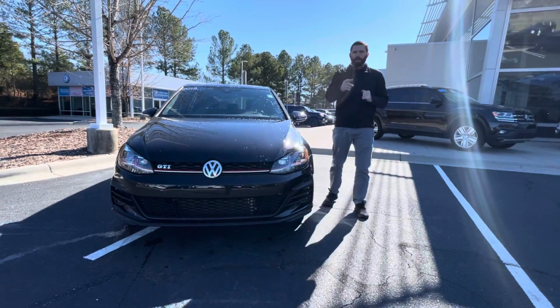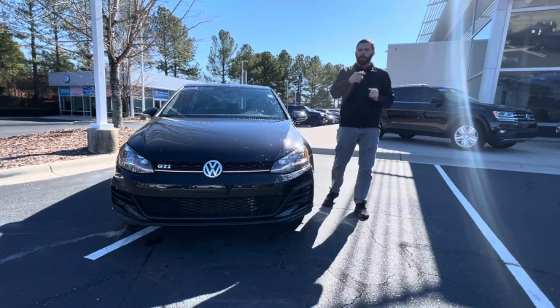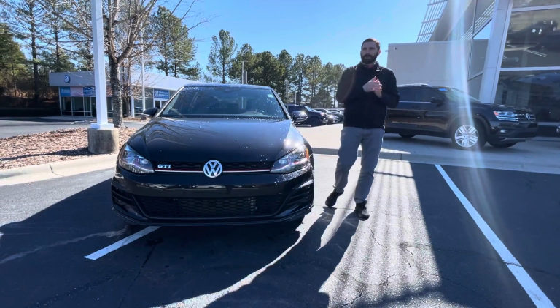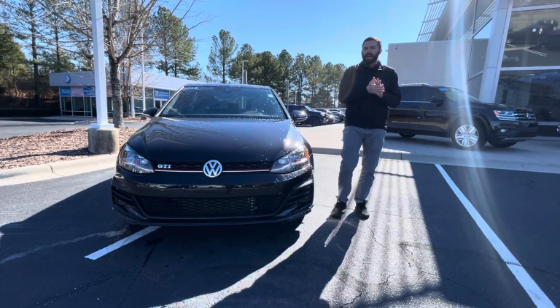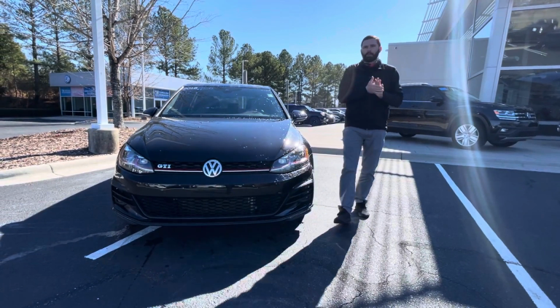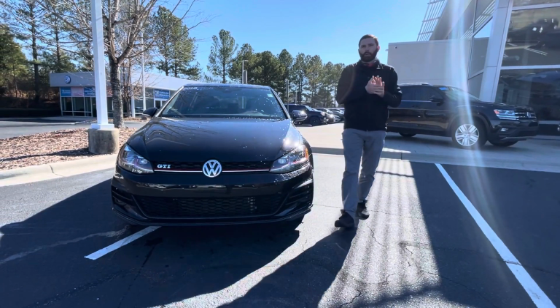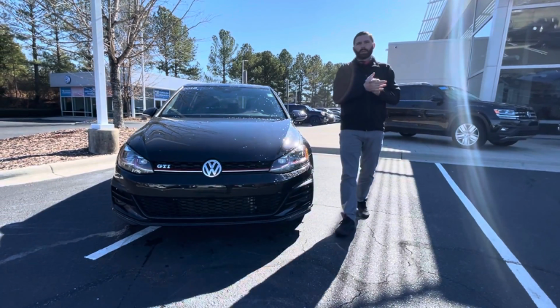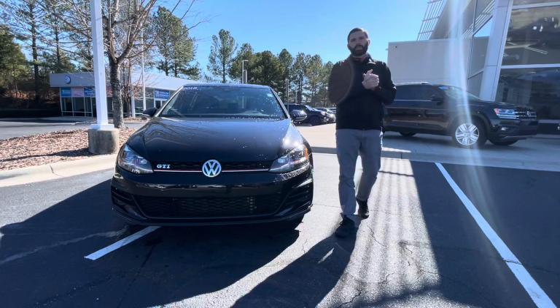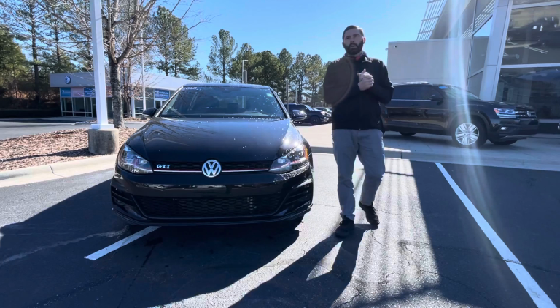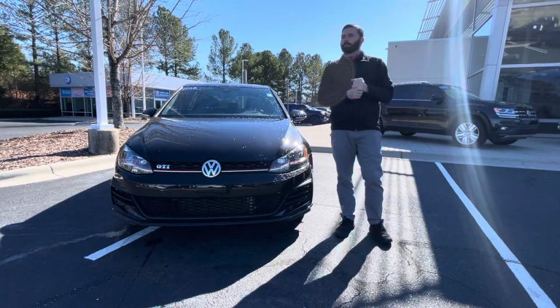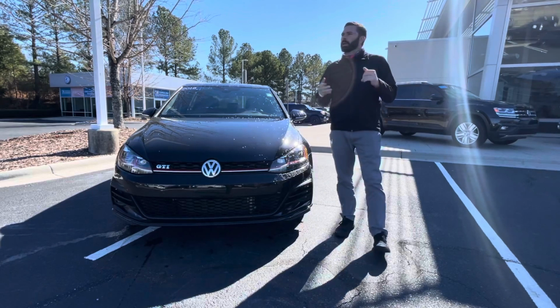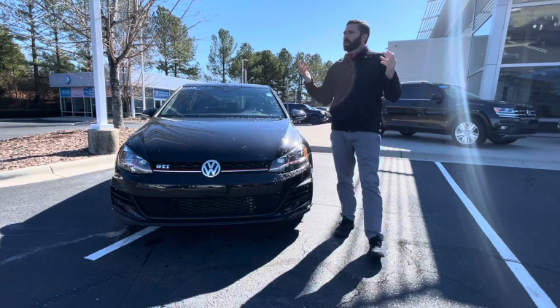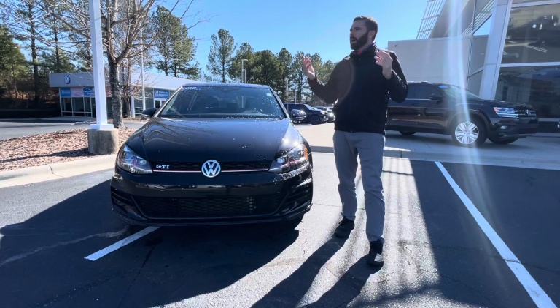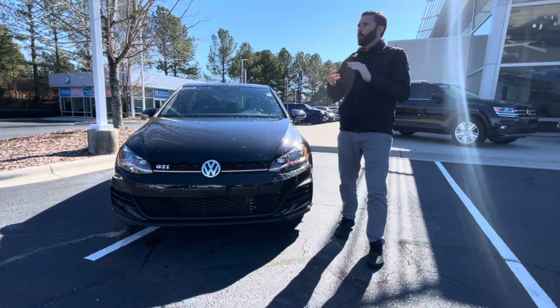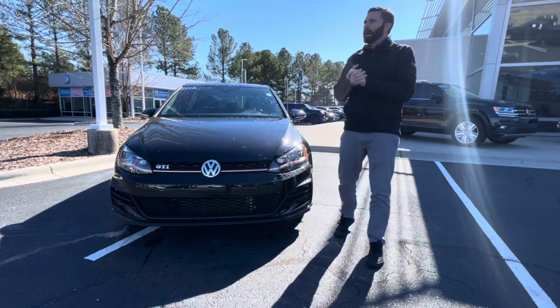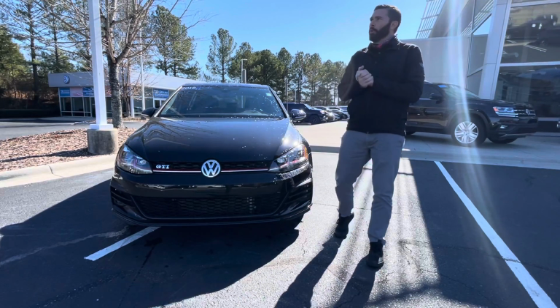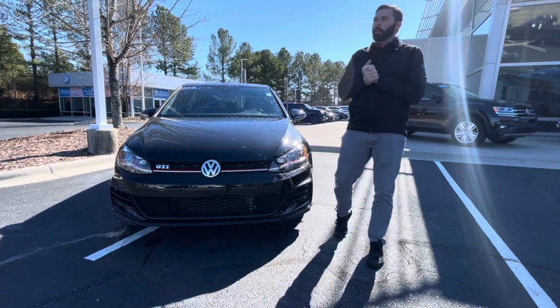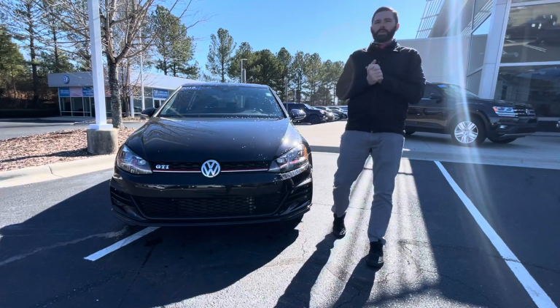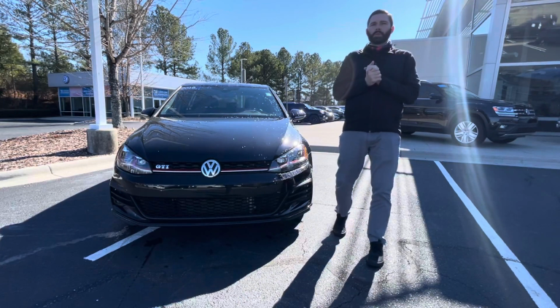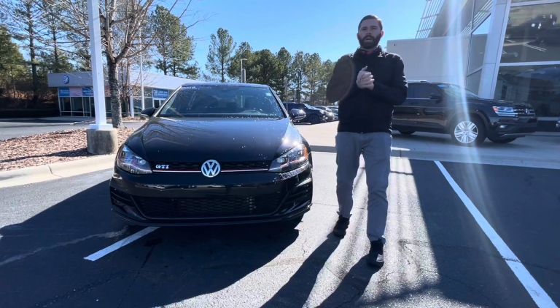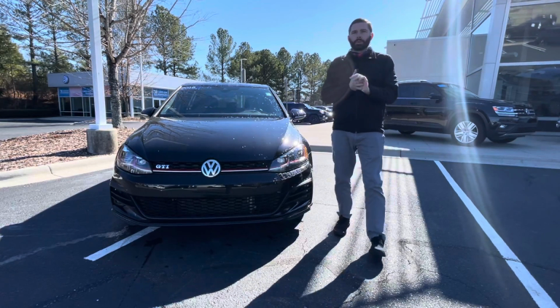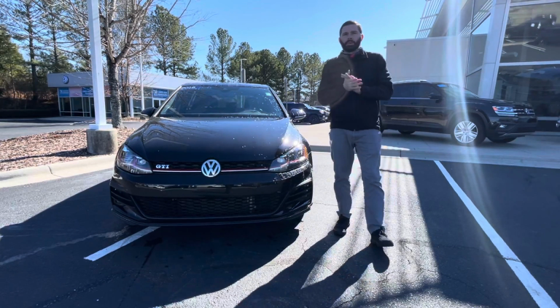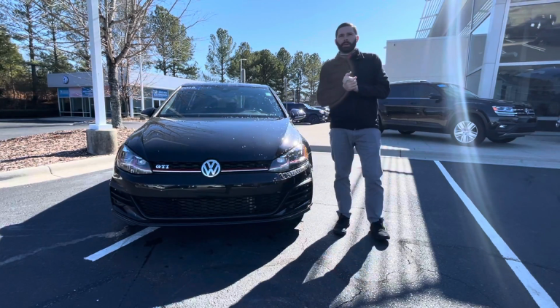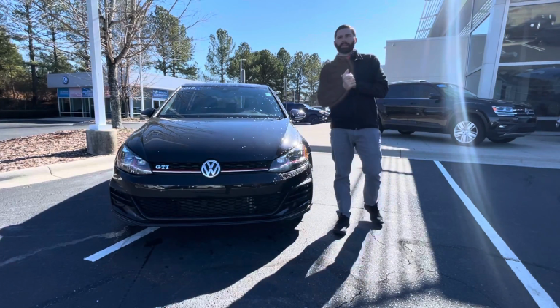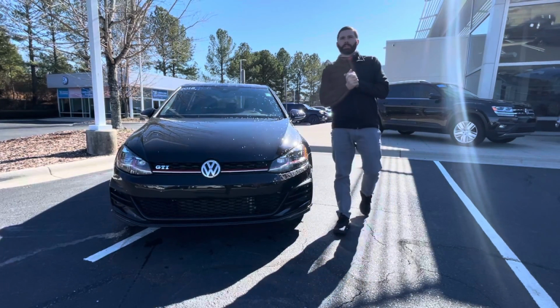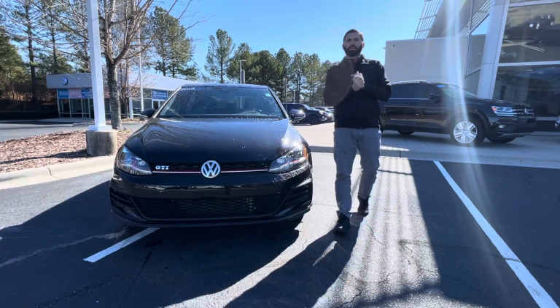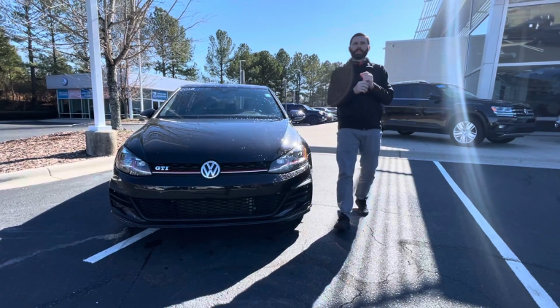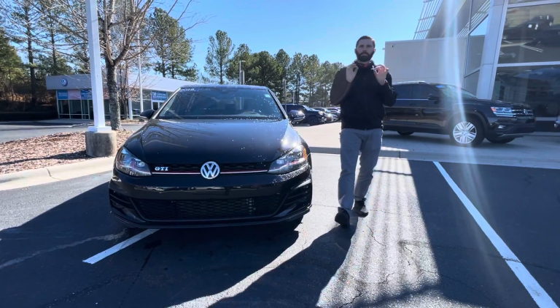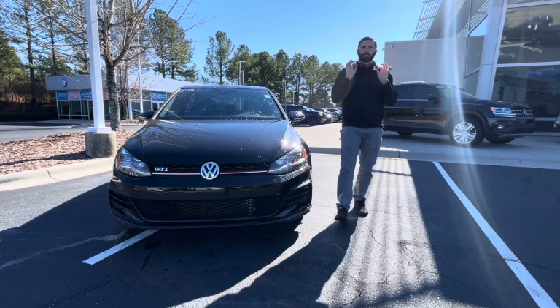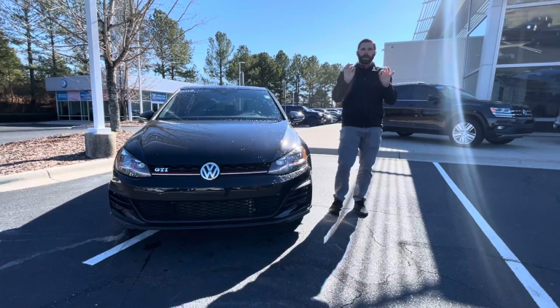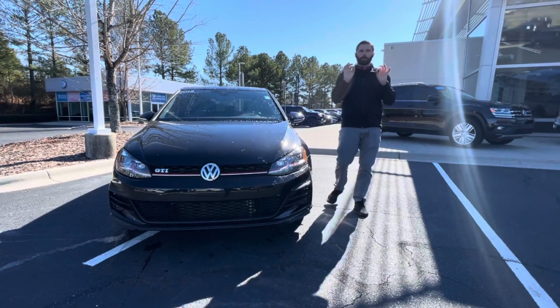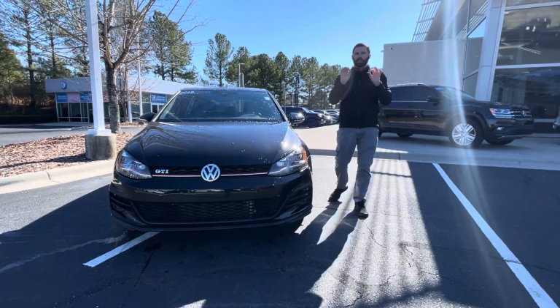I know you're out in California, so I hope the weather's a little nicer out there than it is here today. It's a bit brisk.